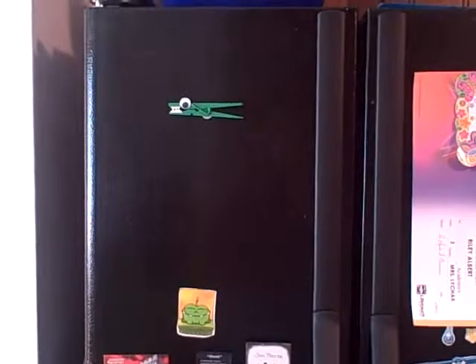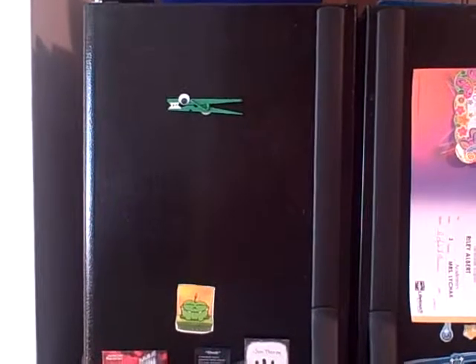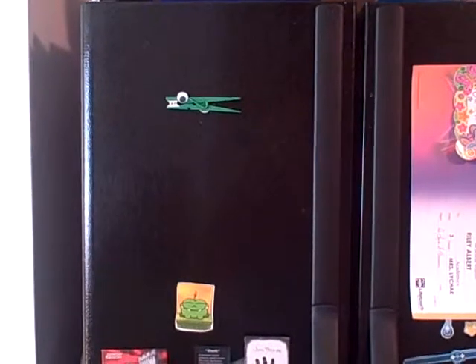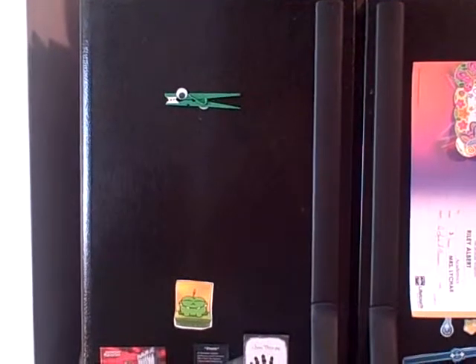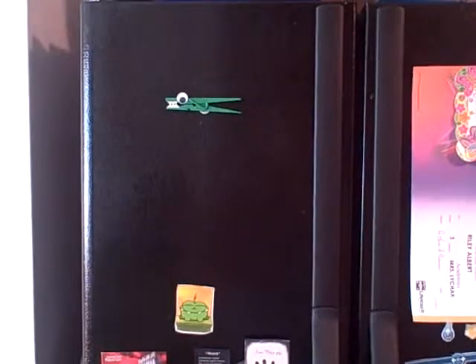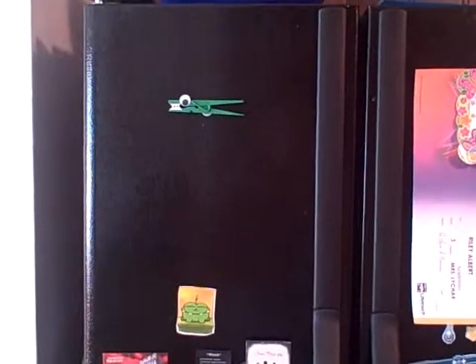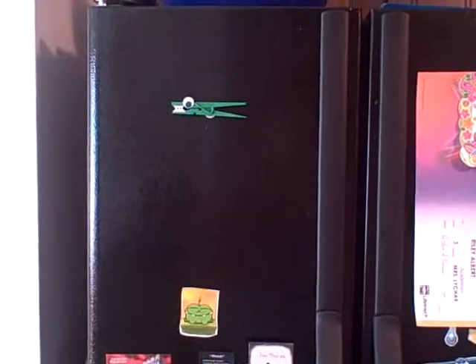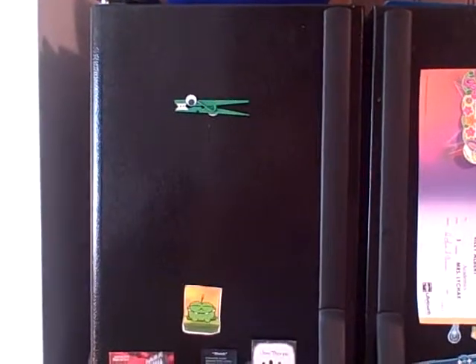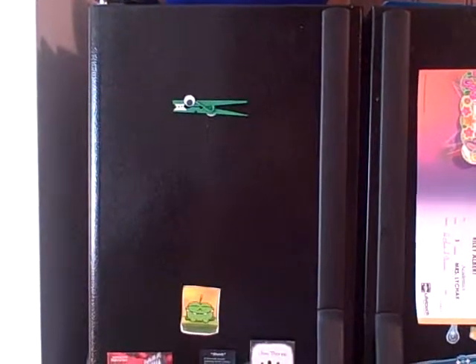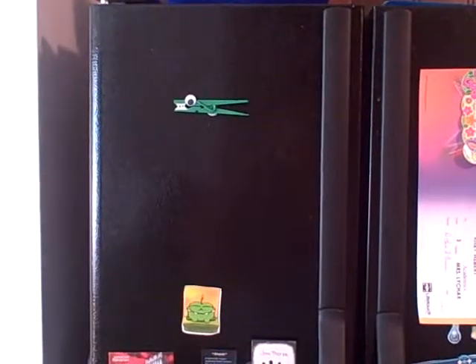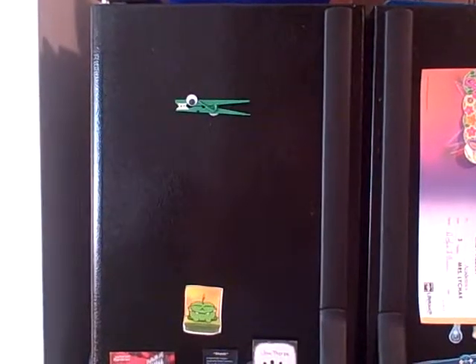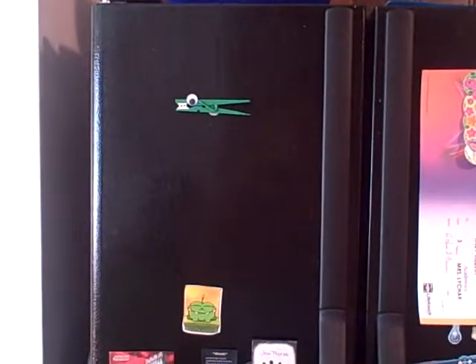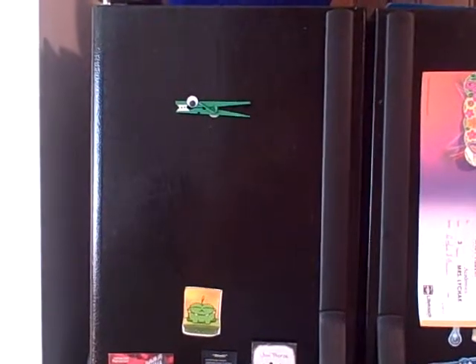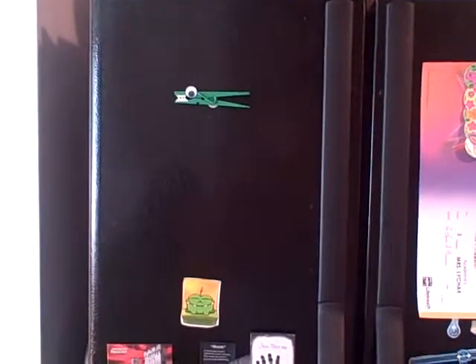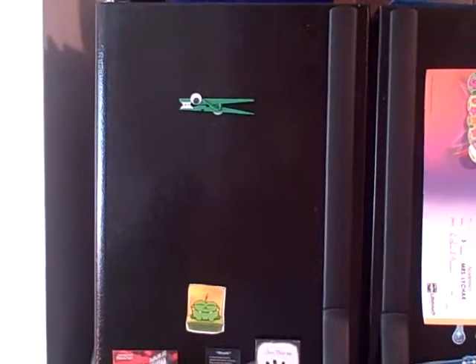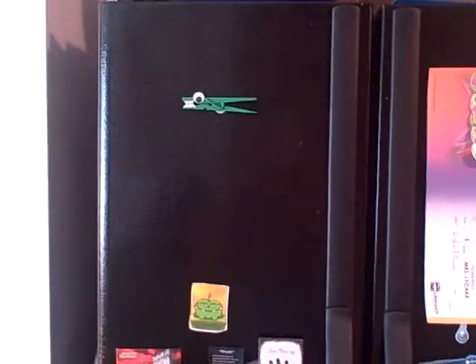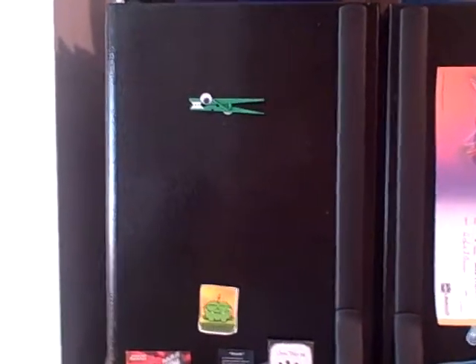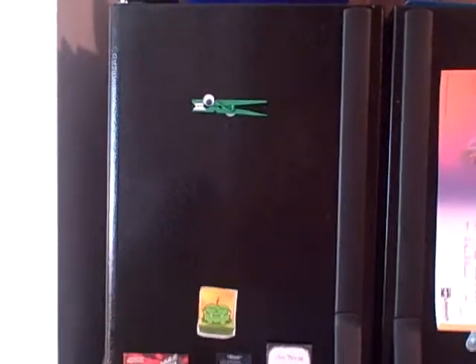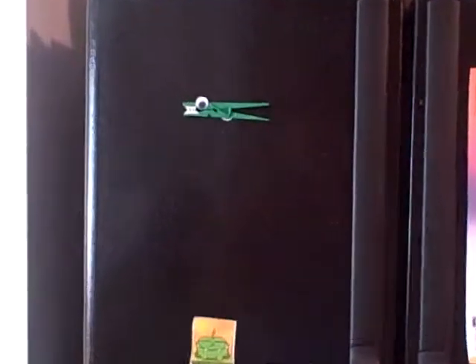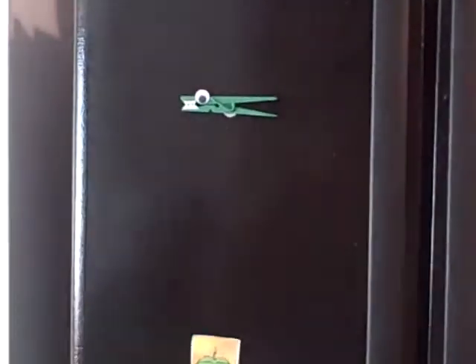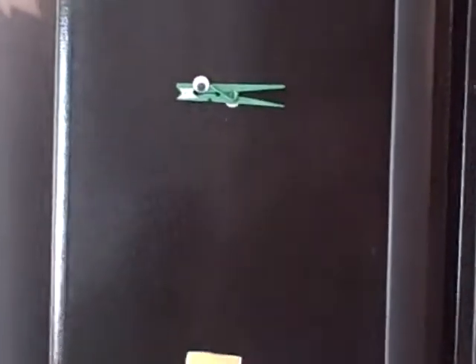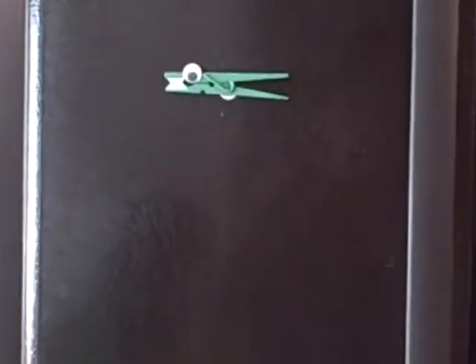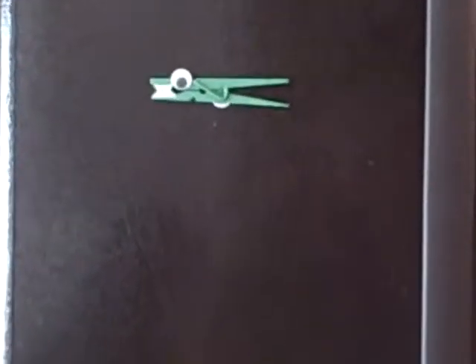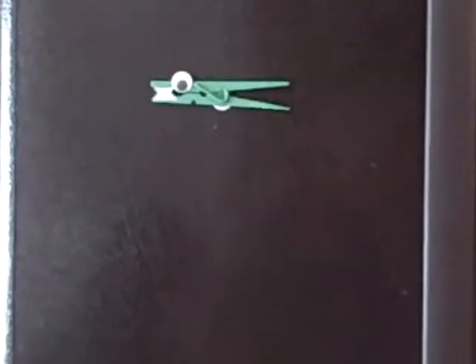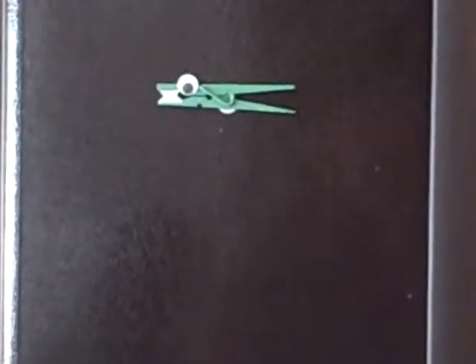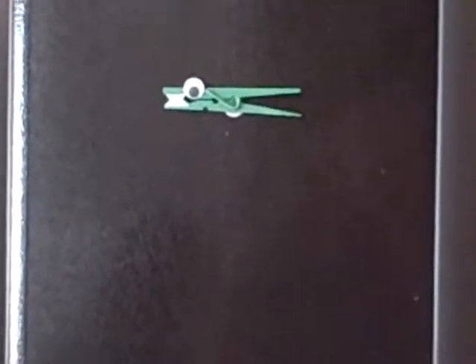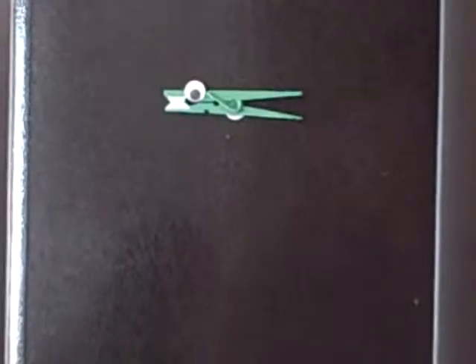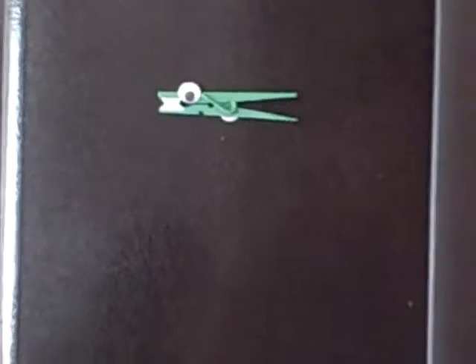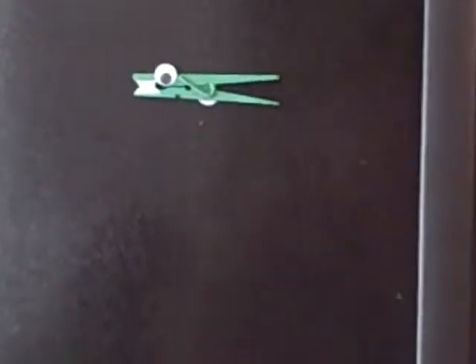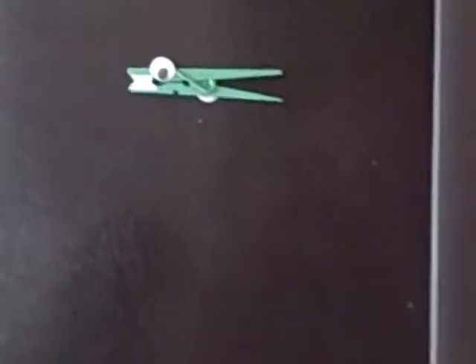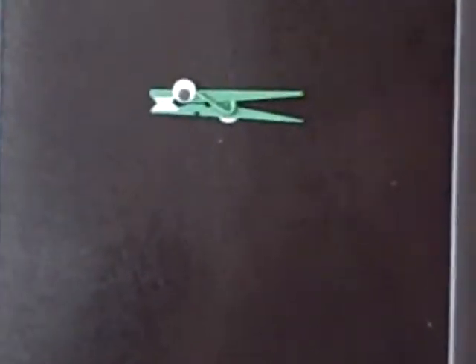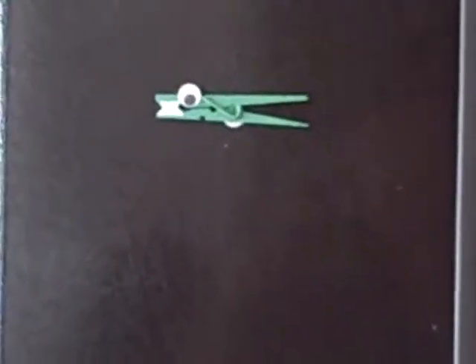Once your alligator clothespin magnet is dry, it's ready to be used. Go put it on the refrigerator and enjoy it. That's it. Thanks for watching.